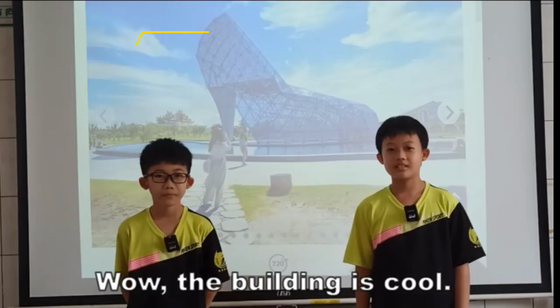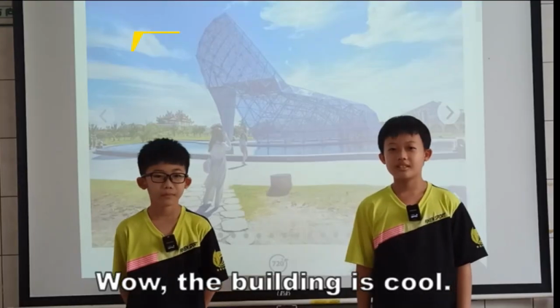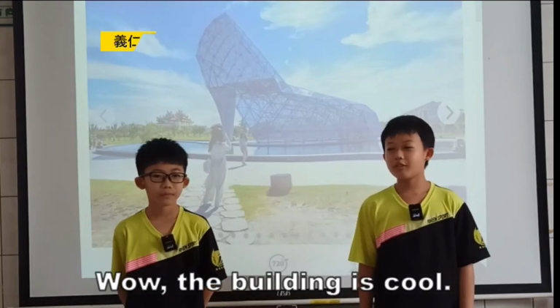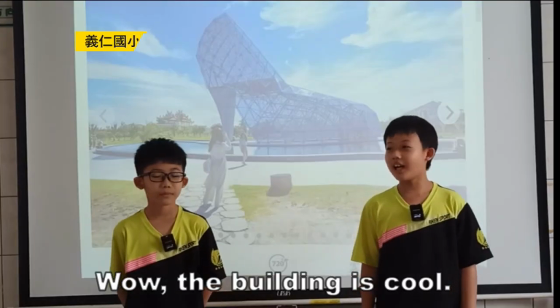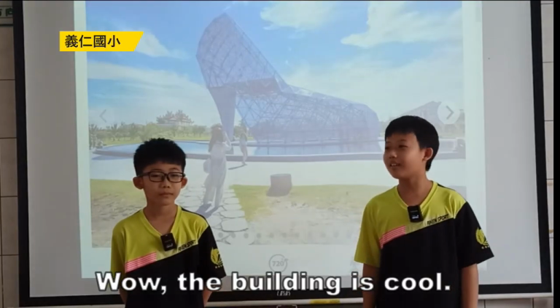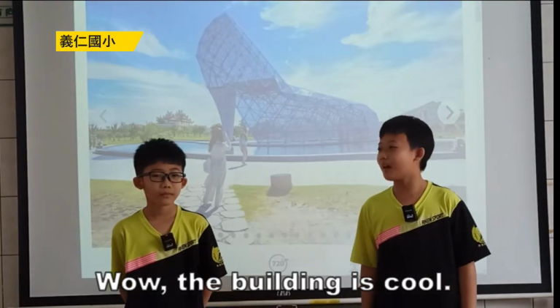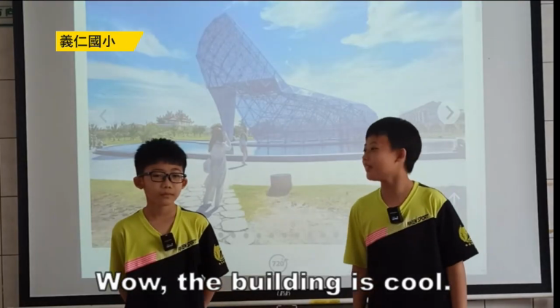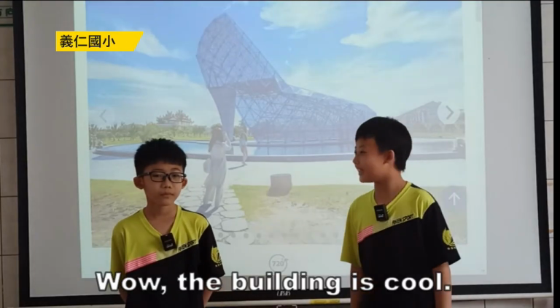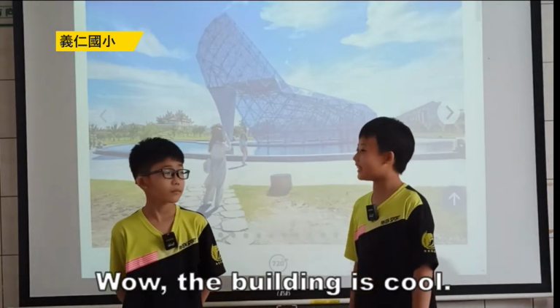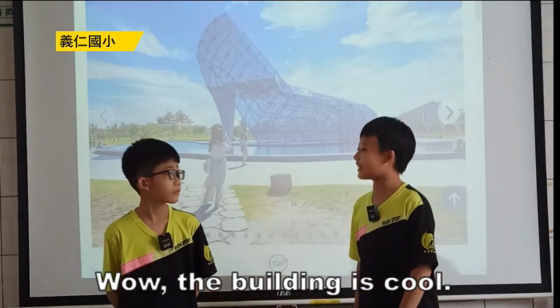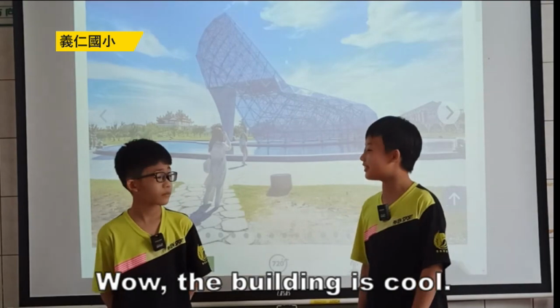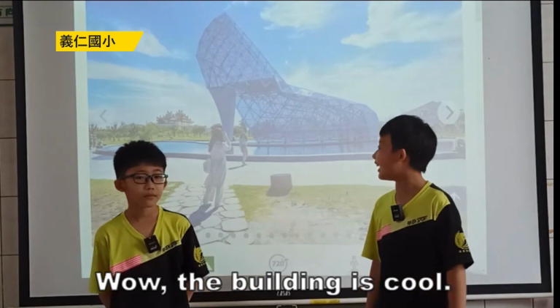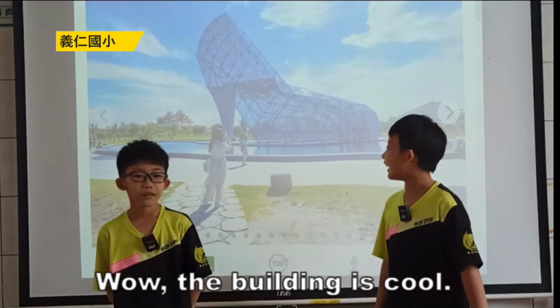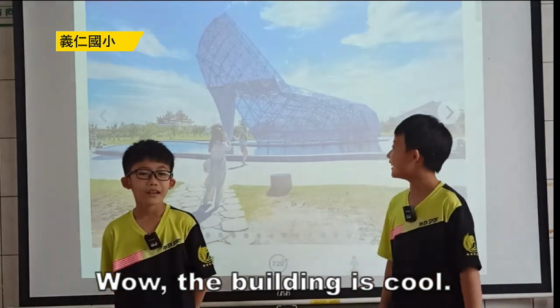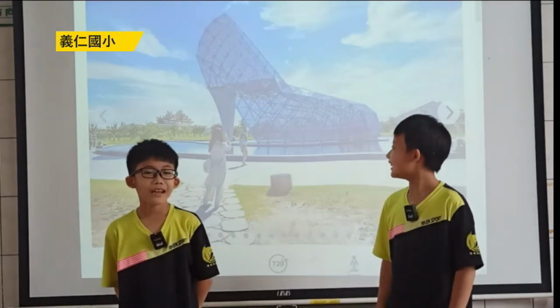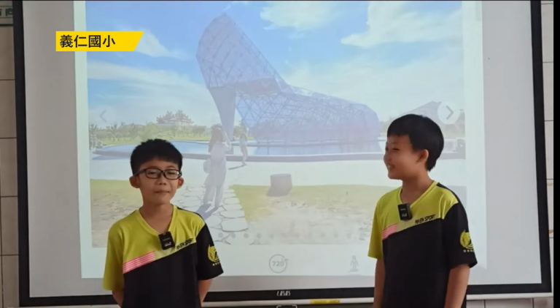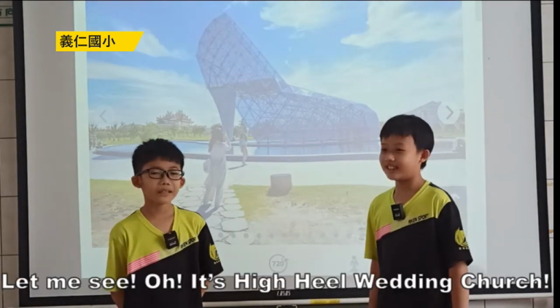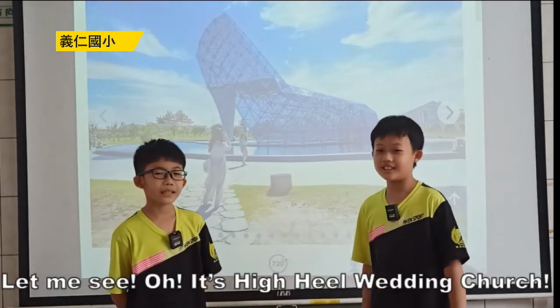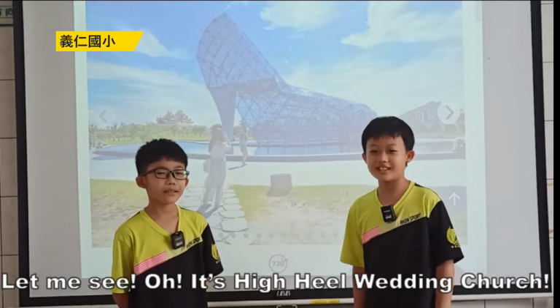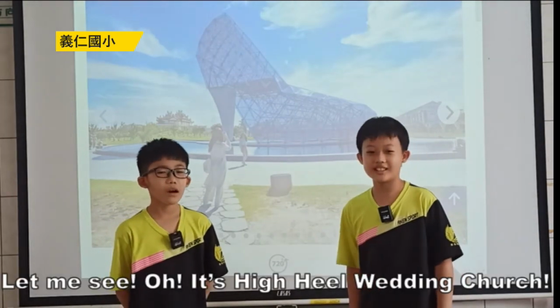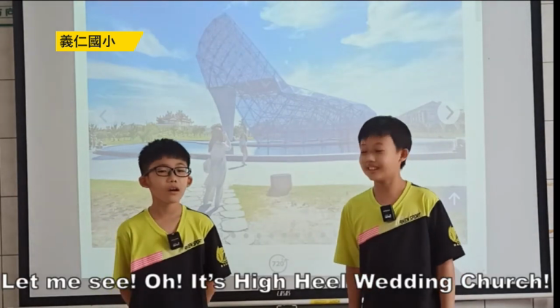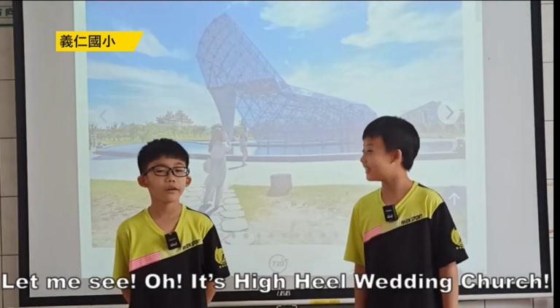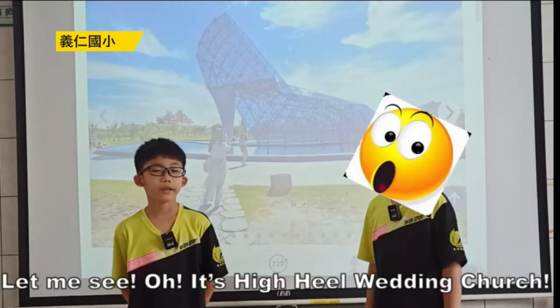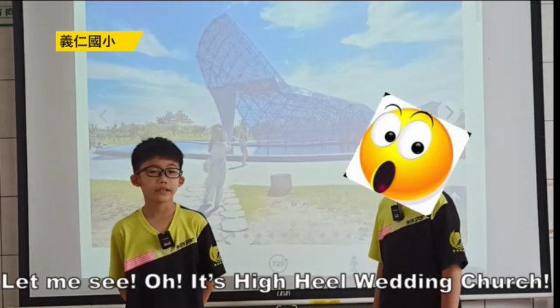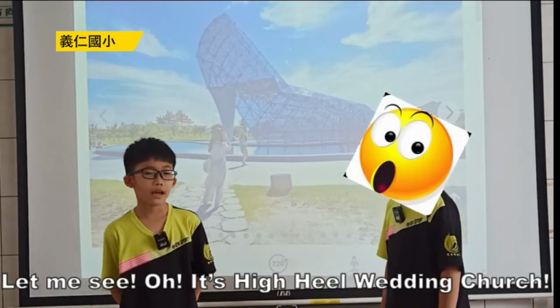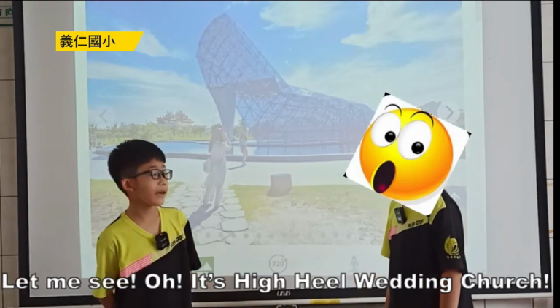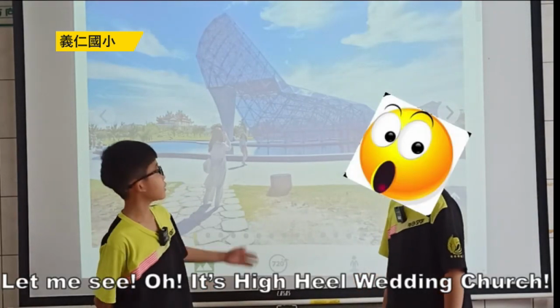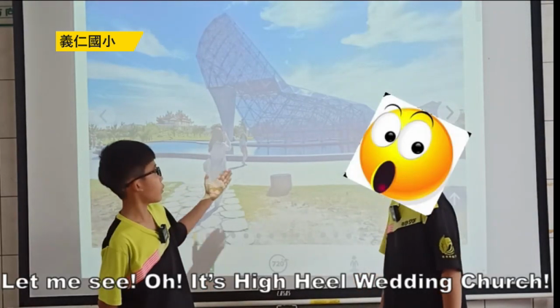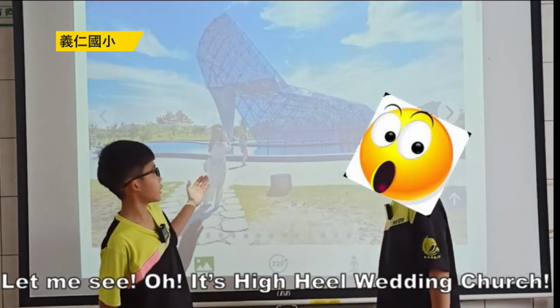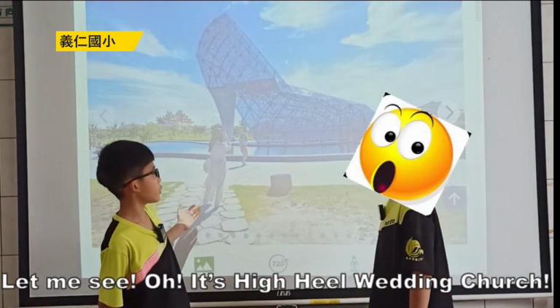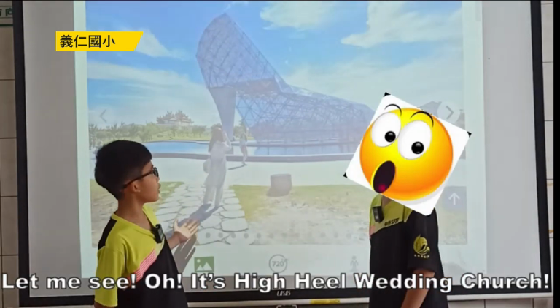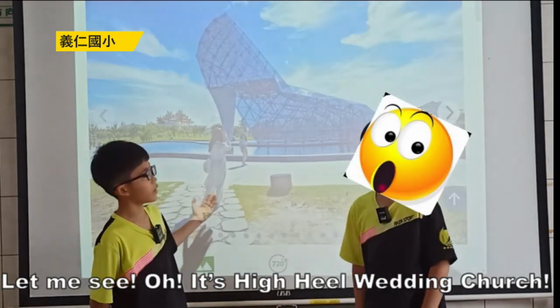Wow, that building is cool. Let me think — oh, it's the High Heel Wedding Church!